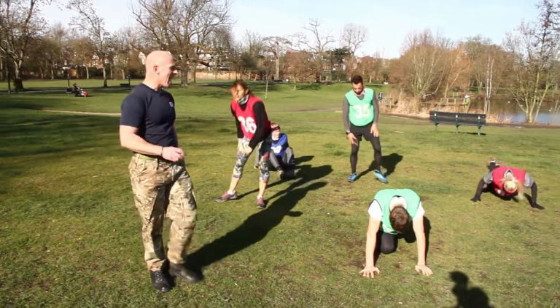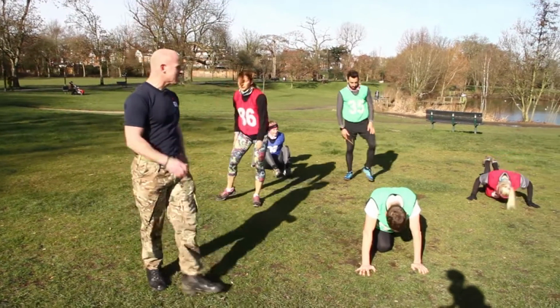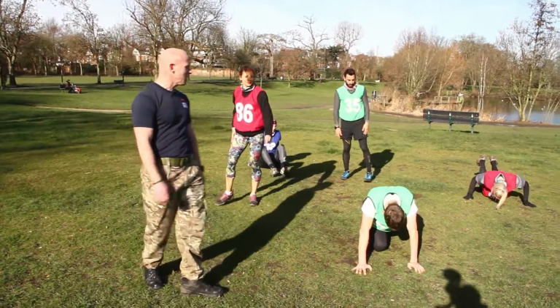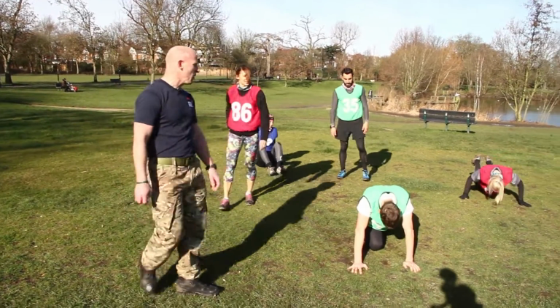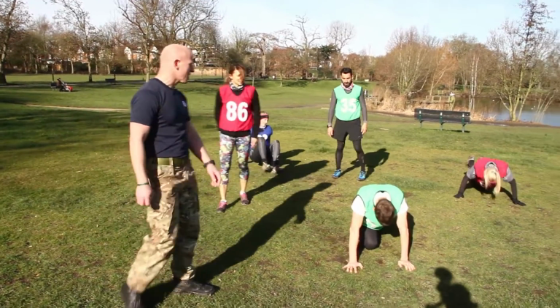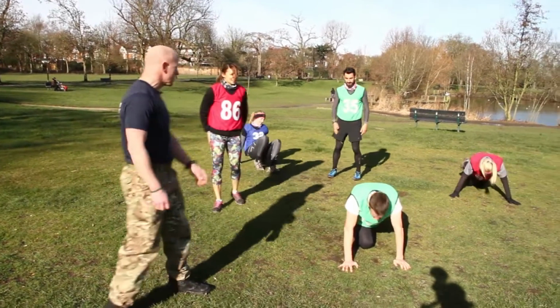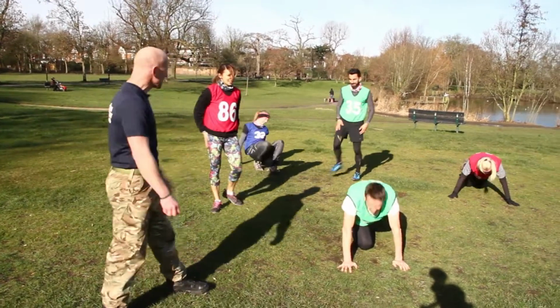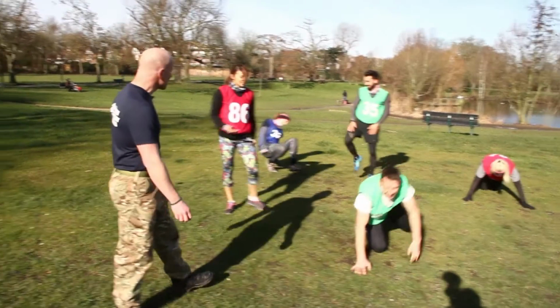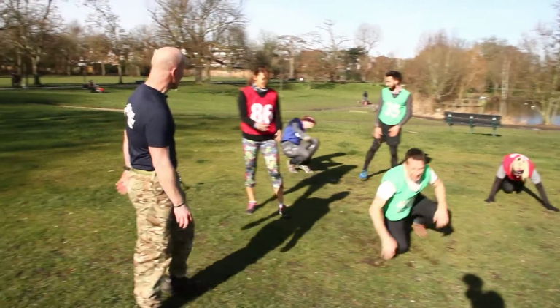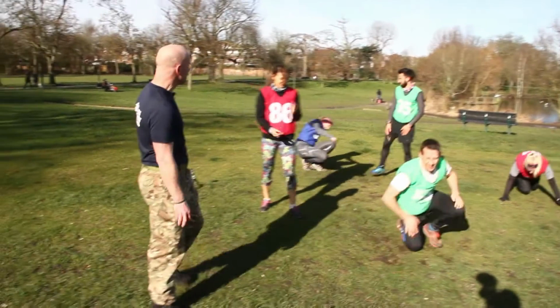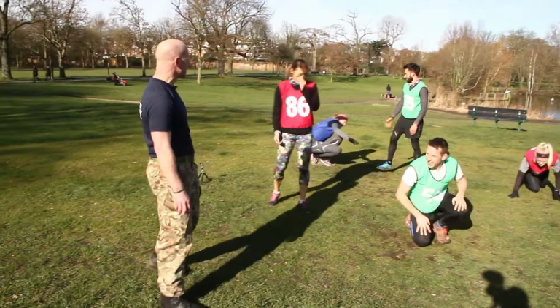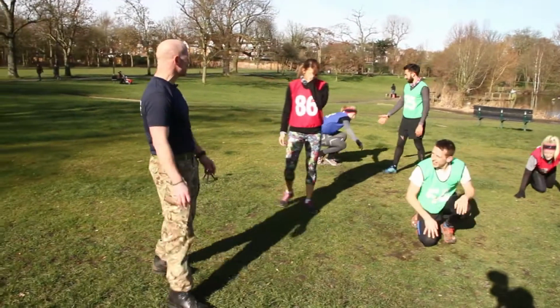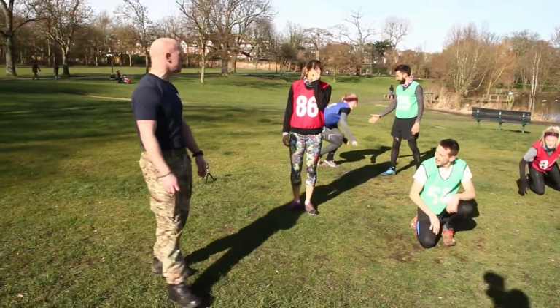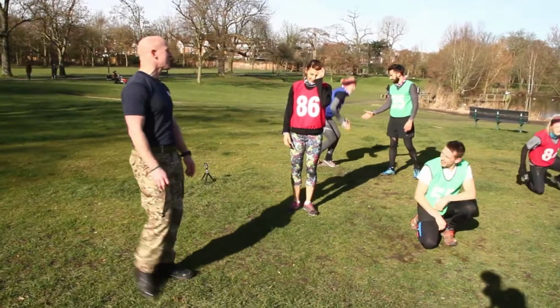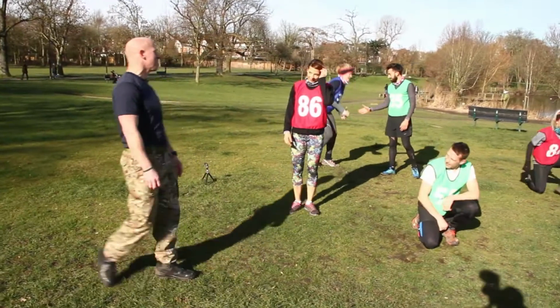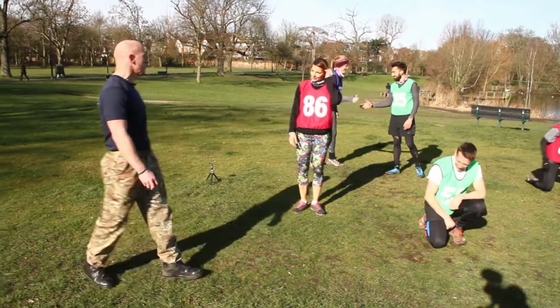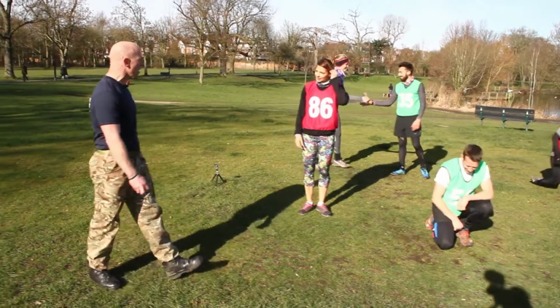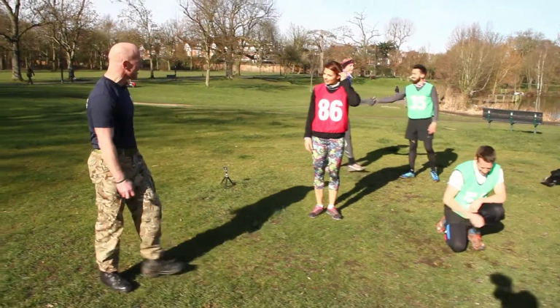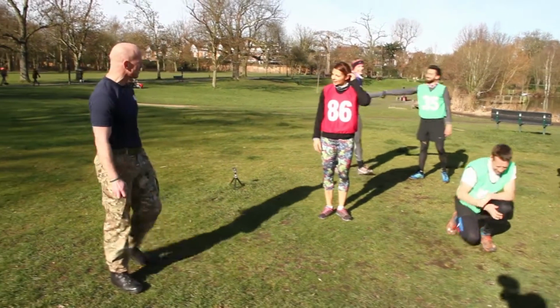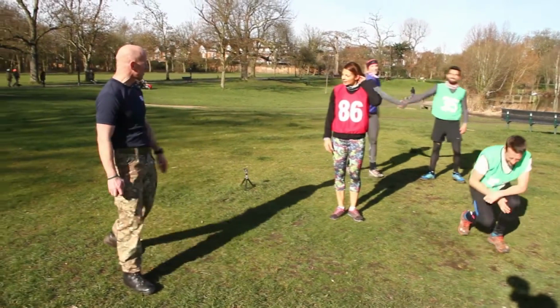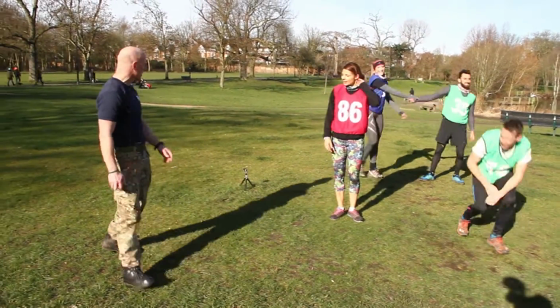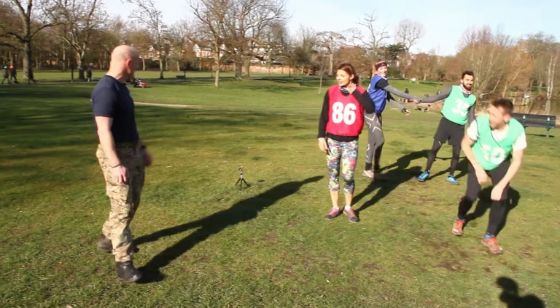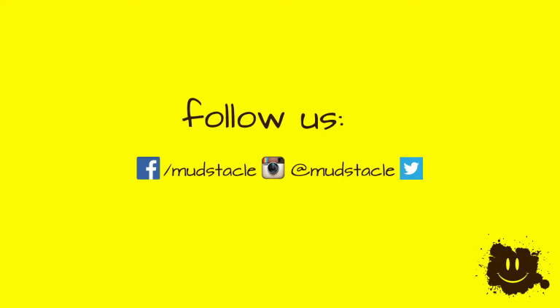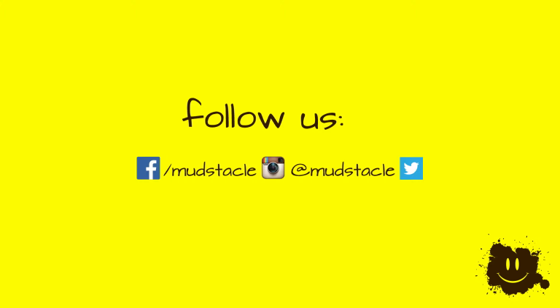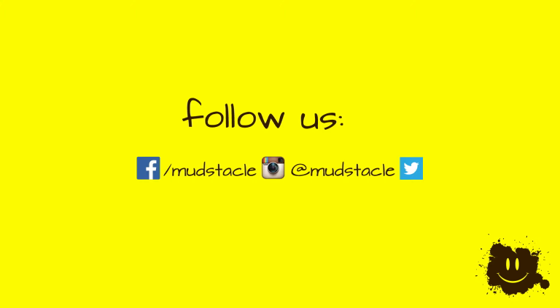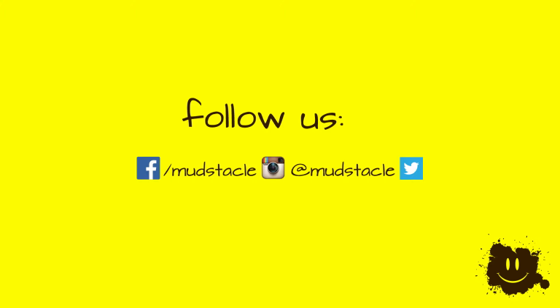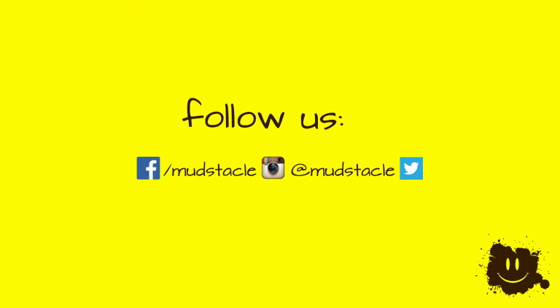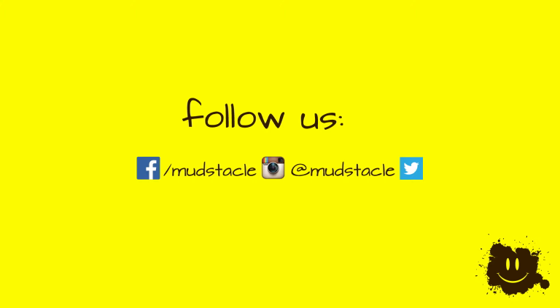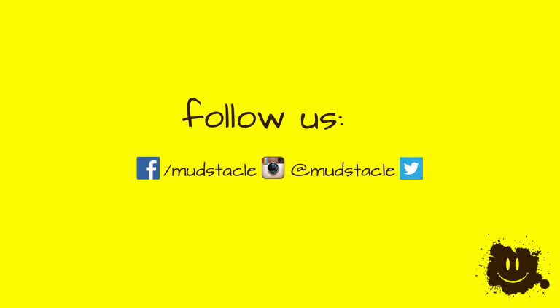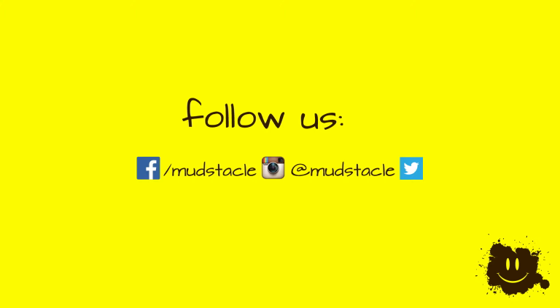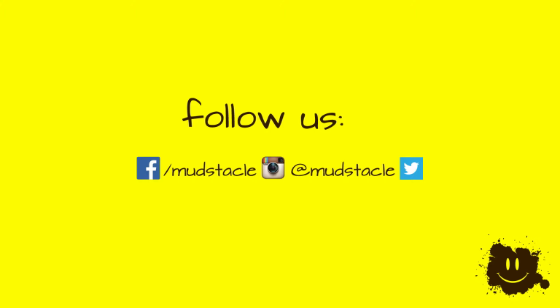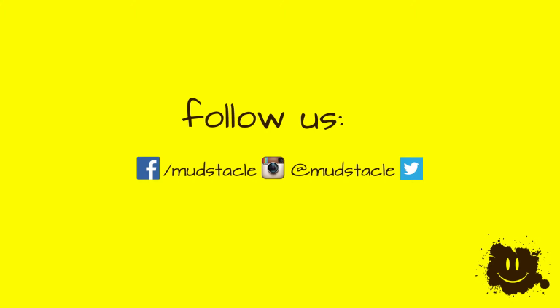Excellent work, guys. Just slowly stand up — stand up nice and tall.